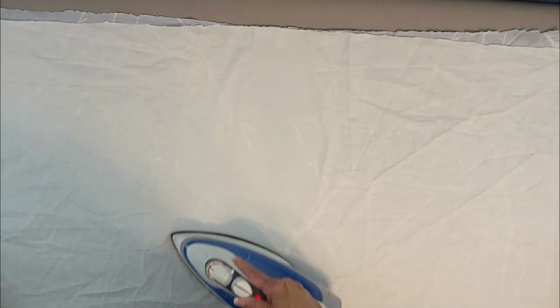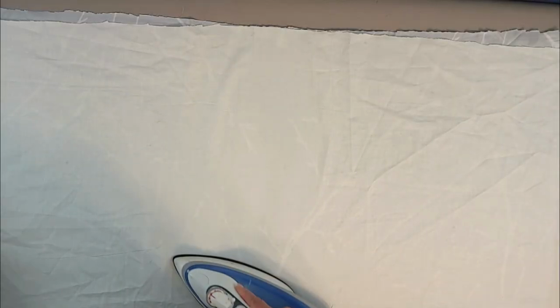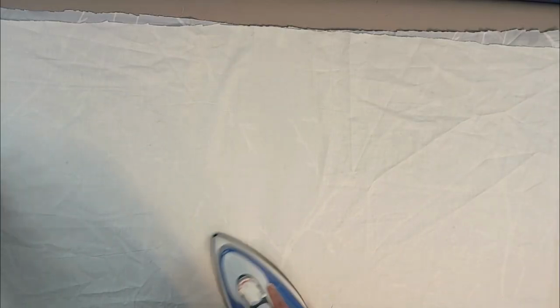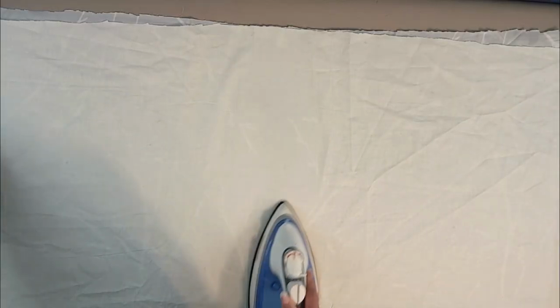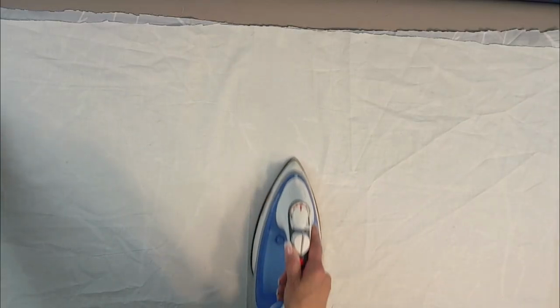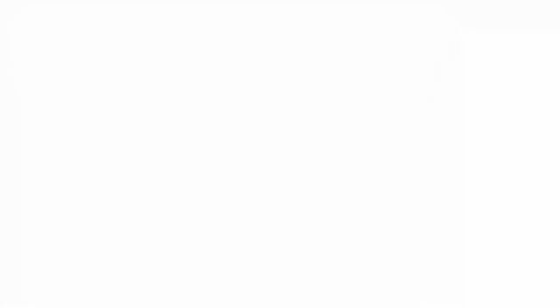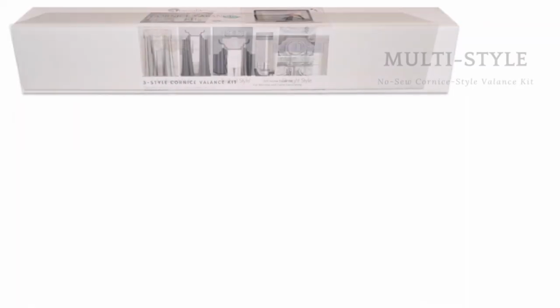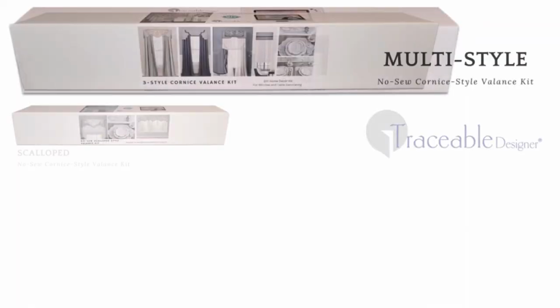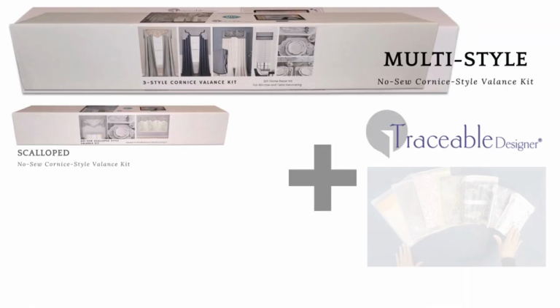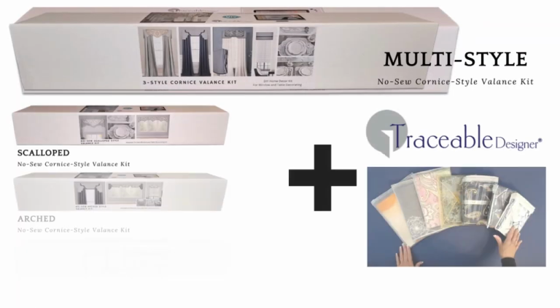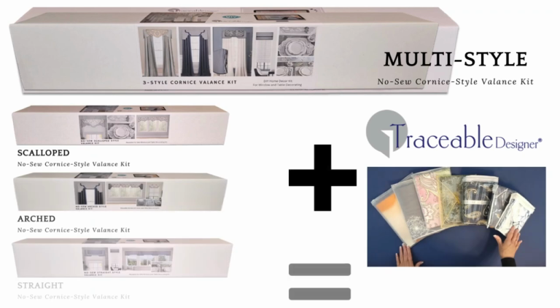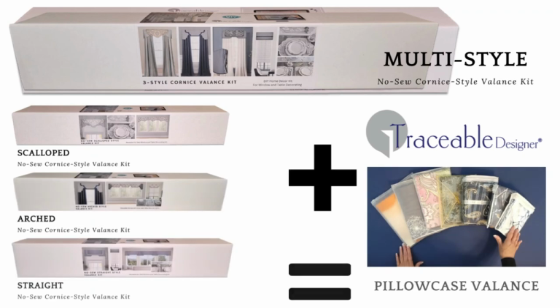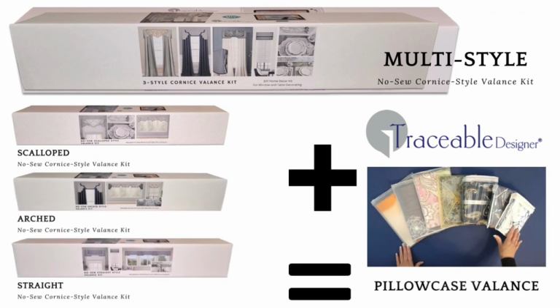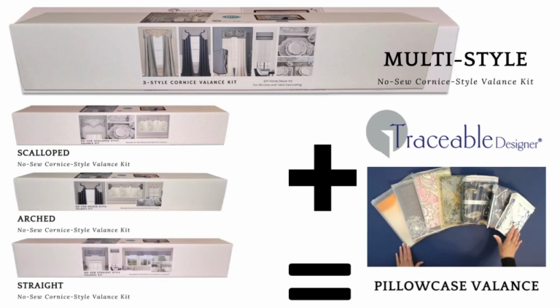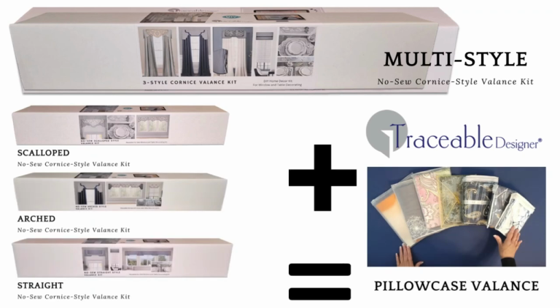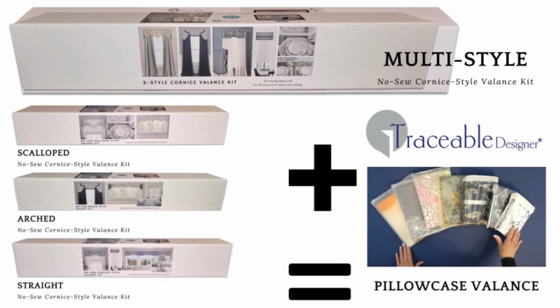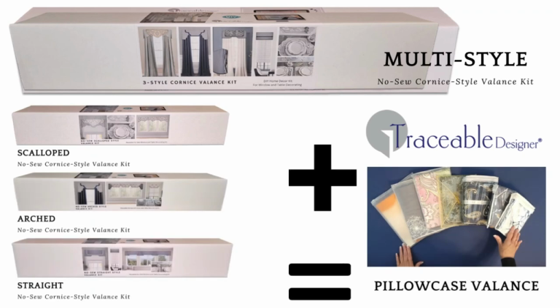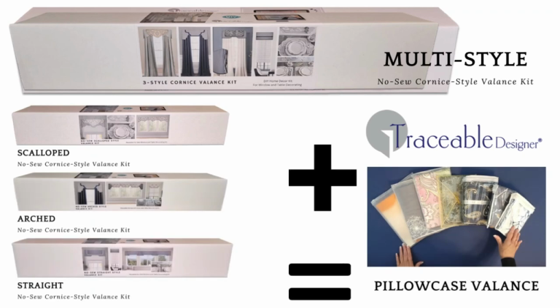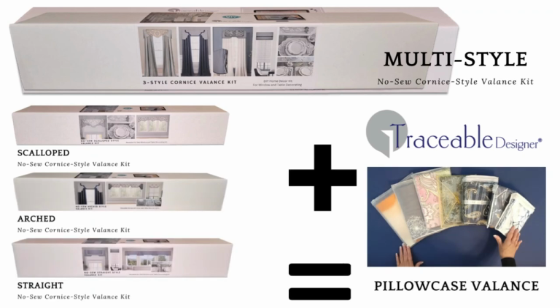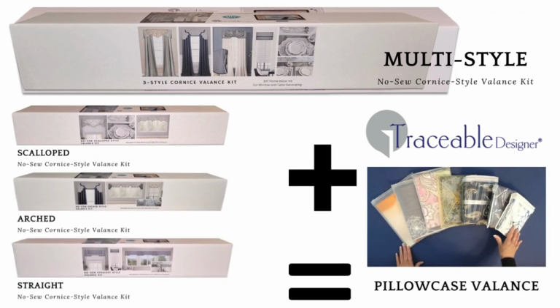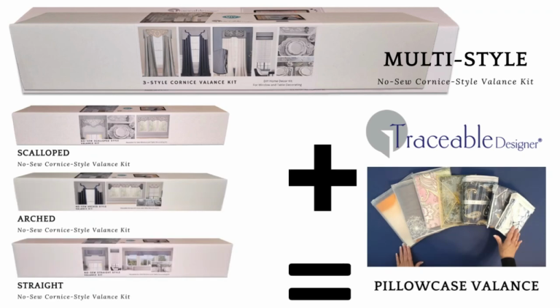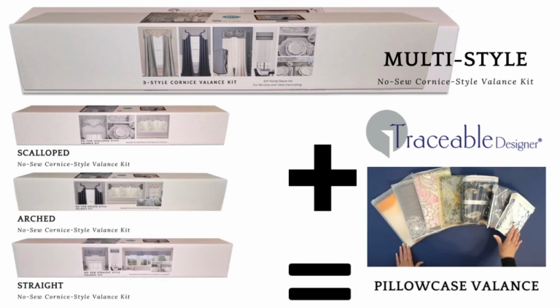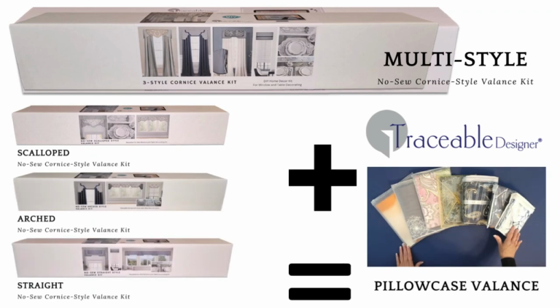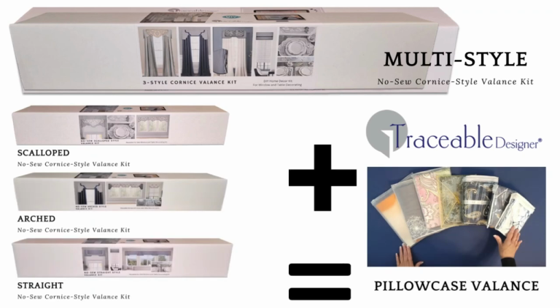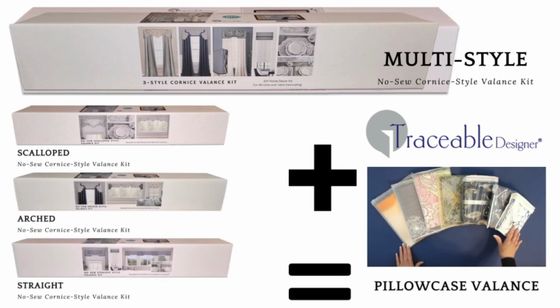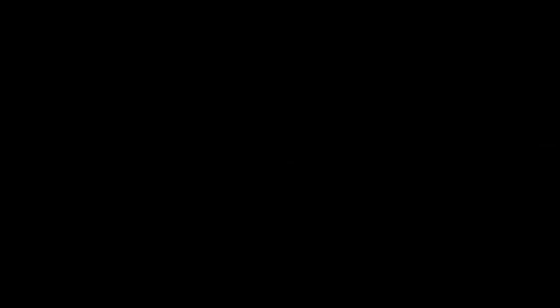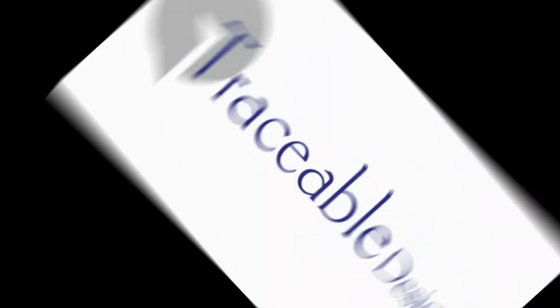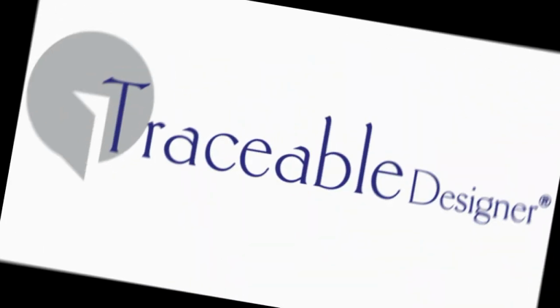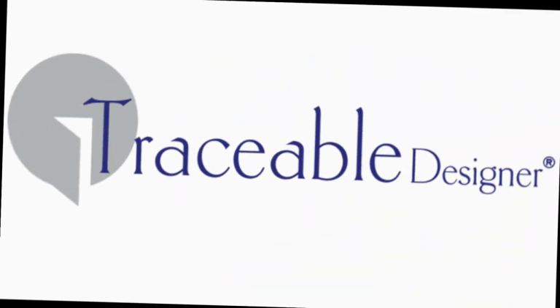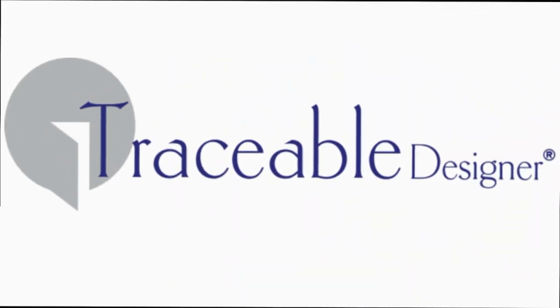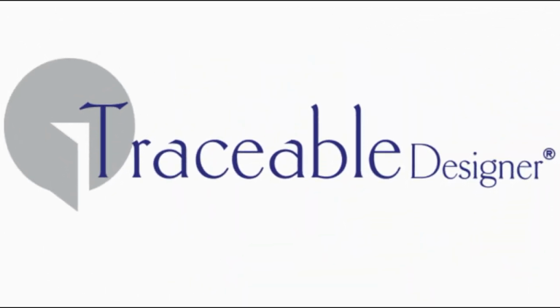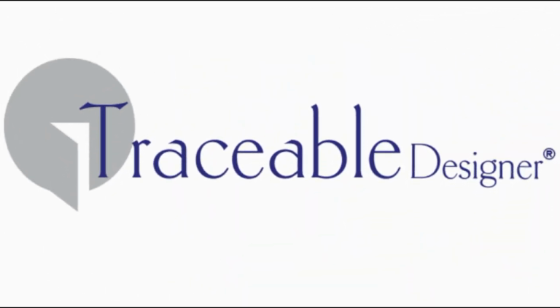When no sew custom decorating is this easy, why settle for less? Make your mark with Traceable Designer.